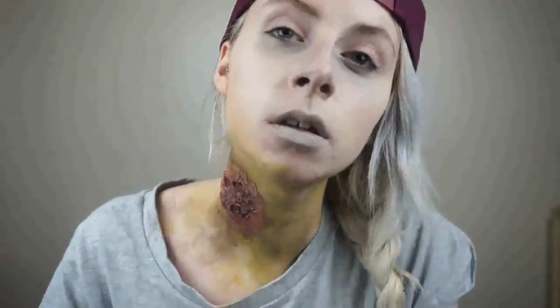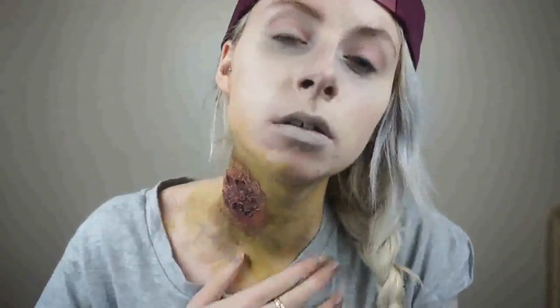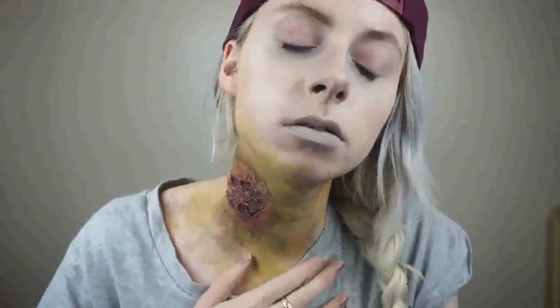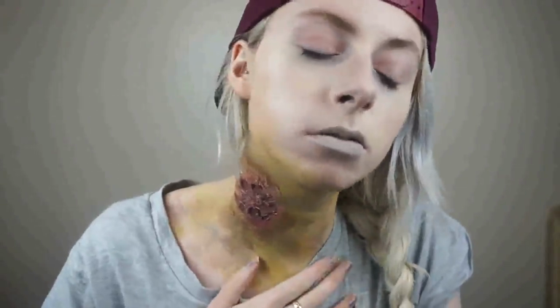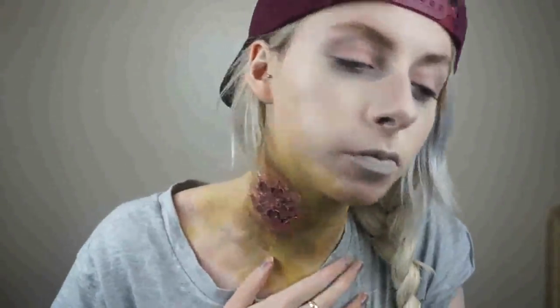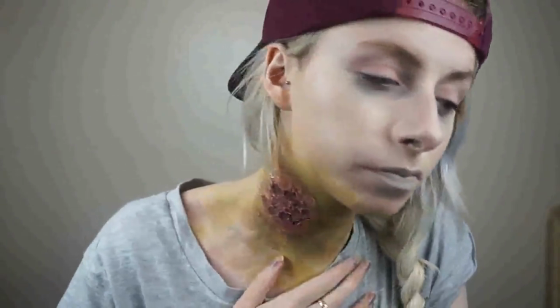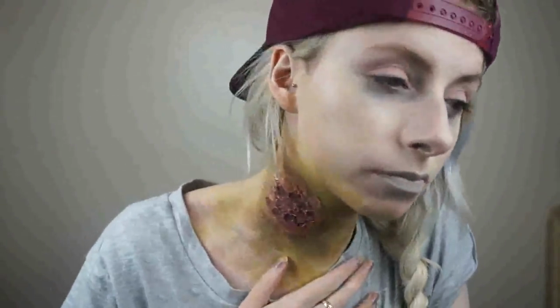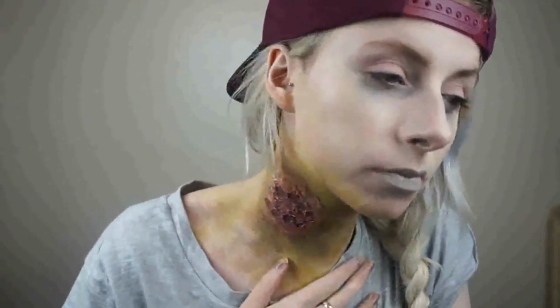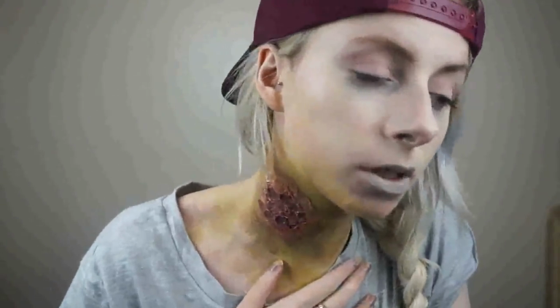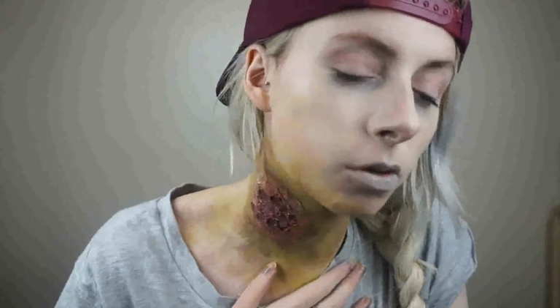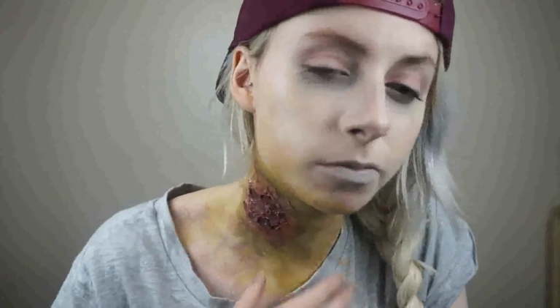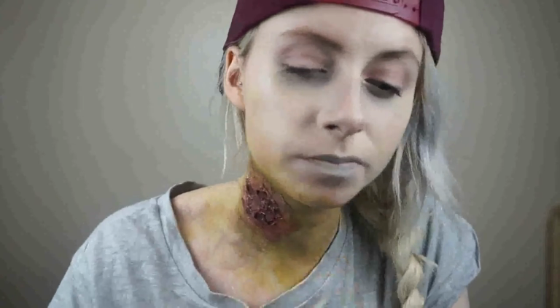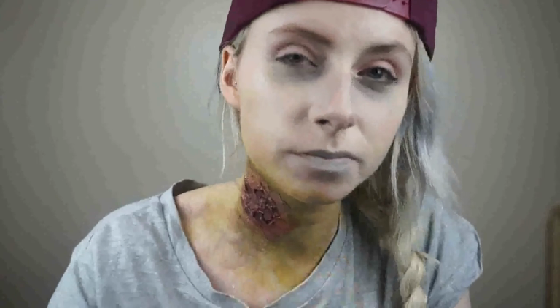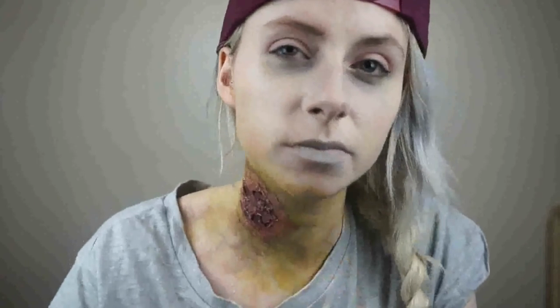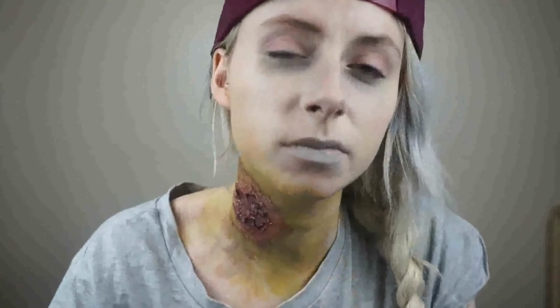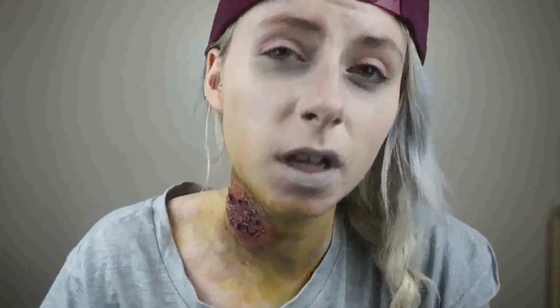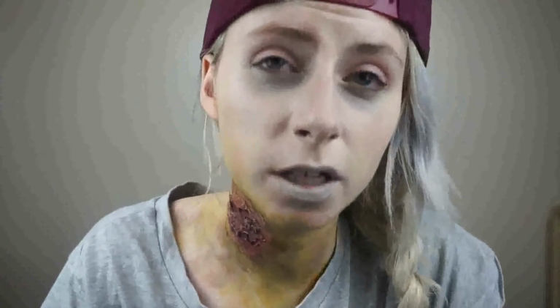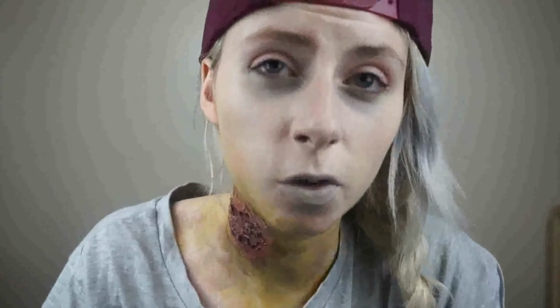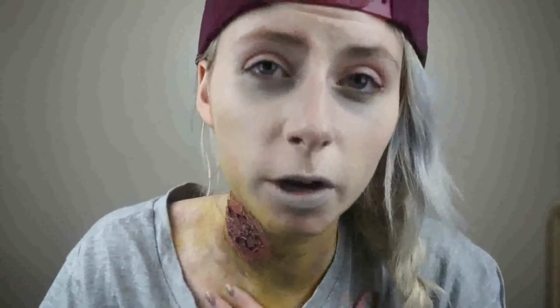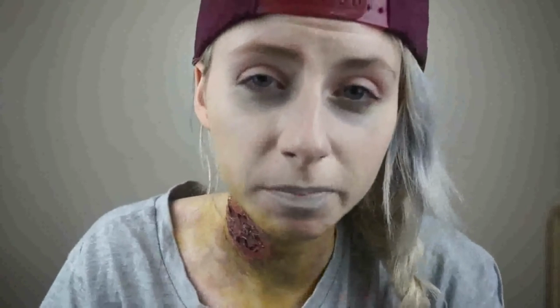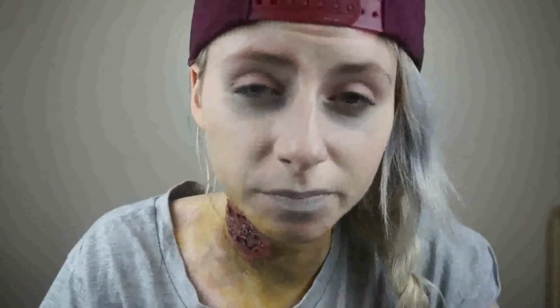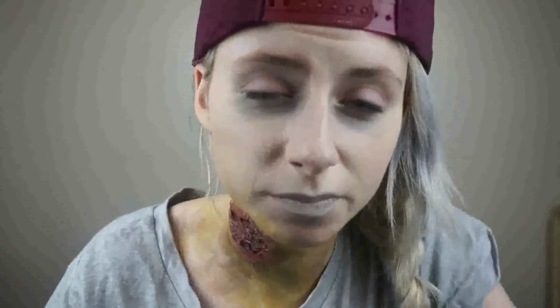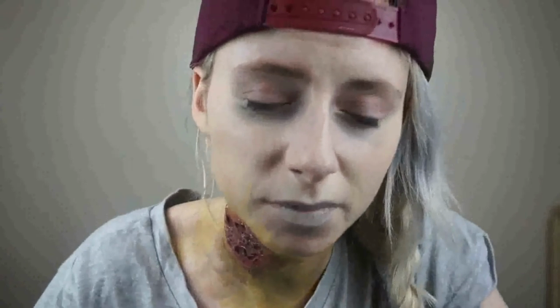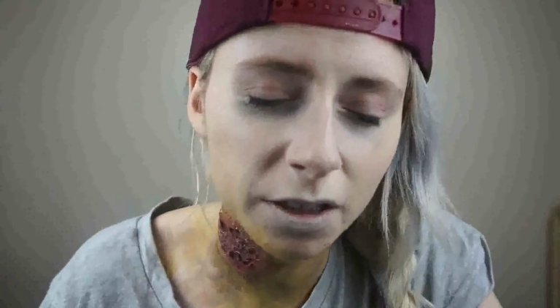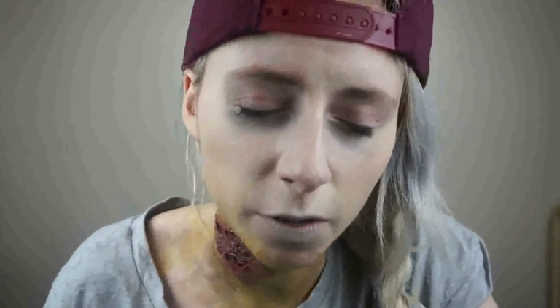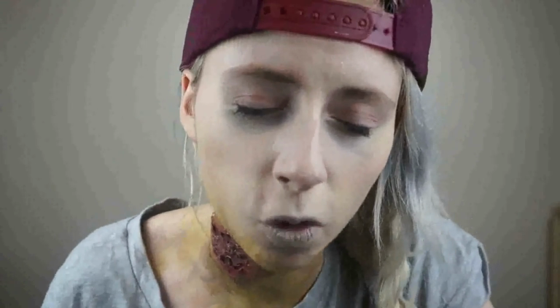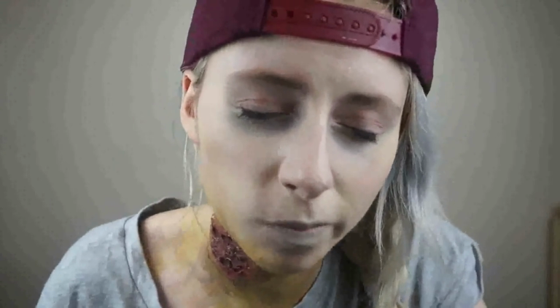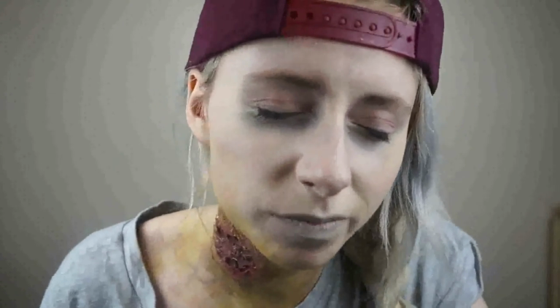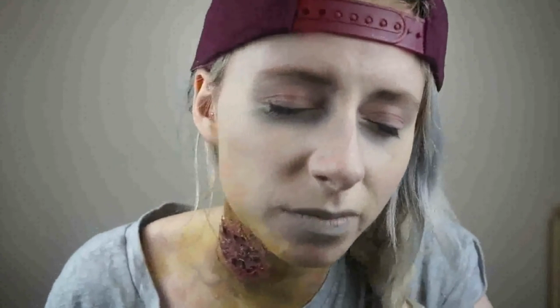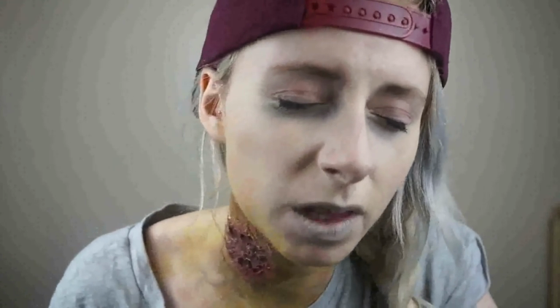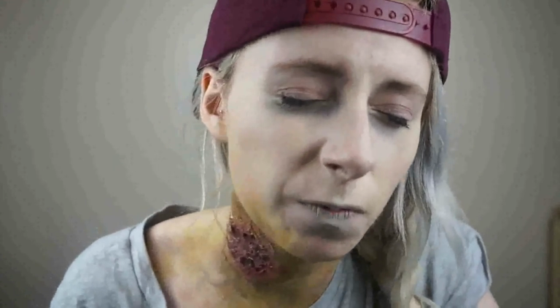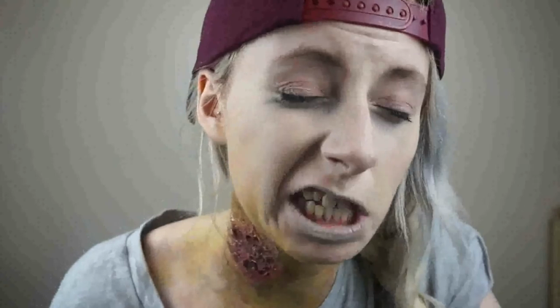Oh no. Oh god. I think I've caught it. I think I've caught... Thanks.